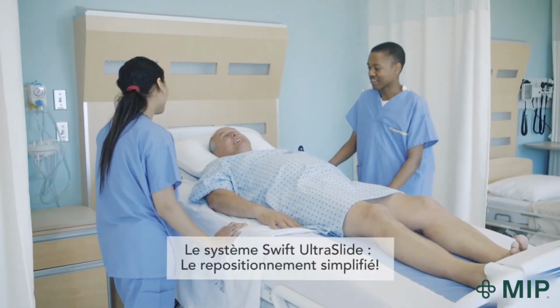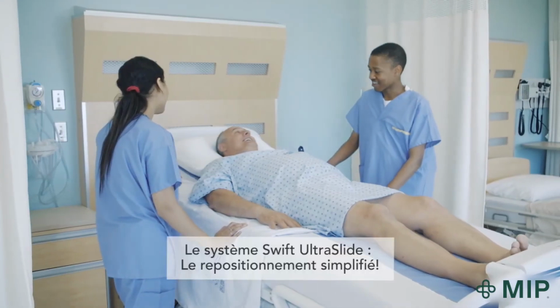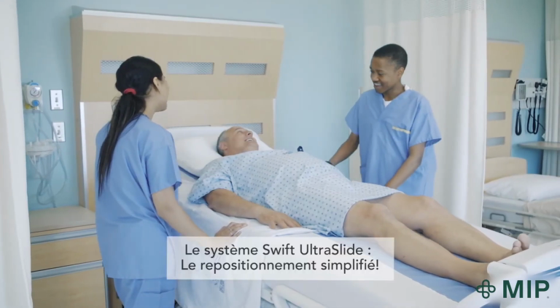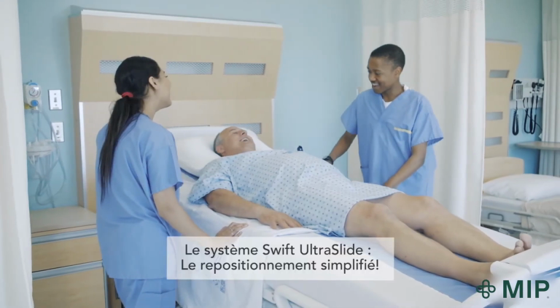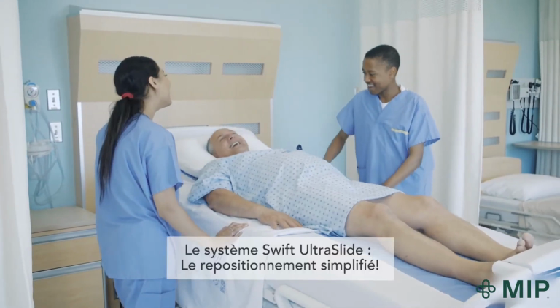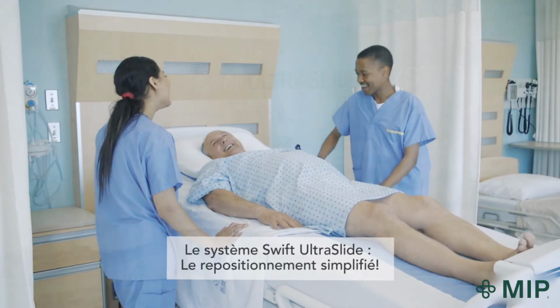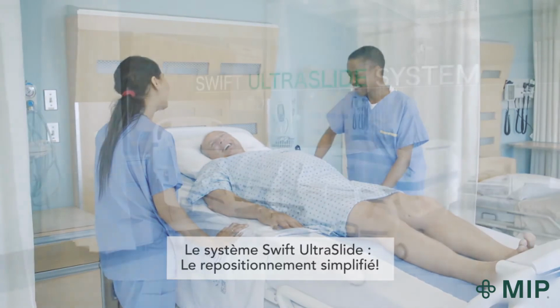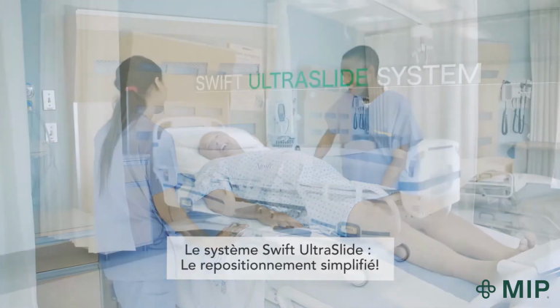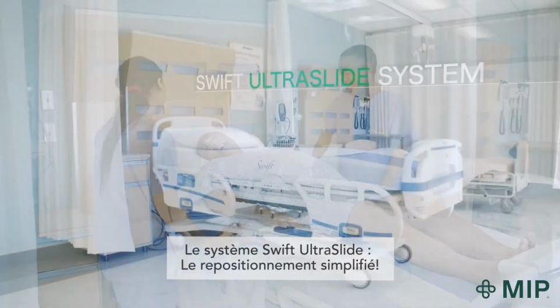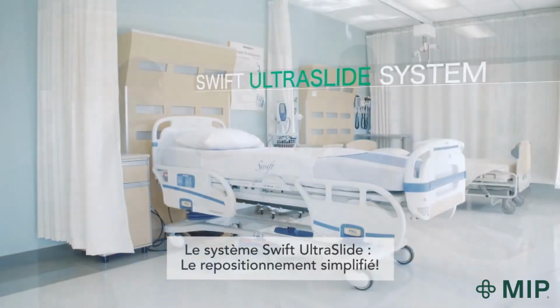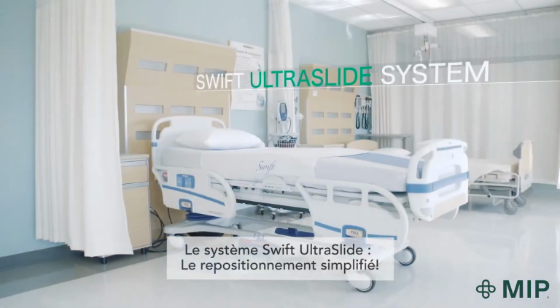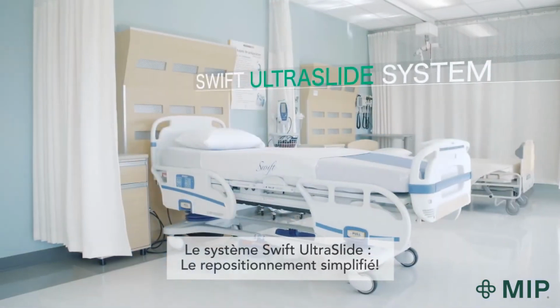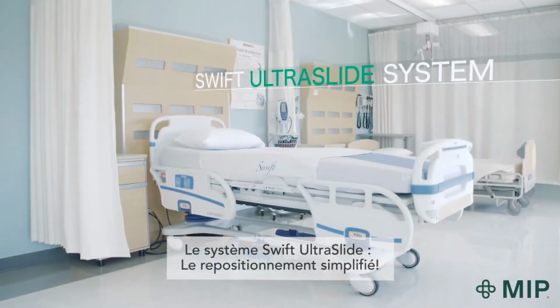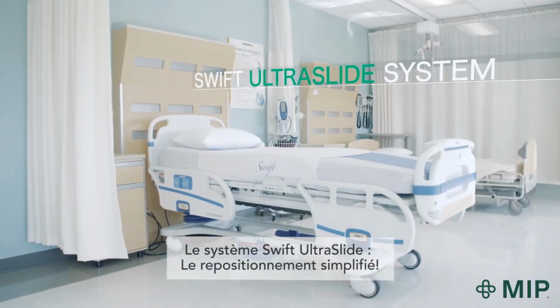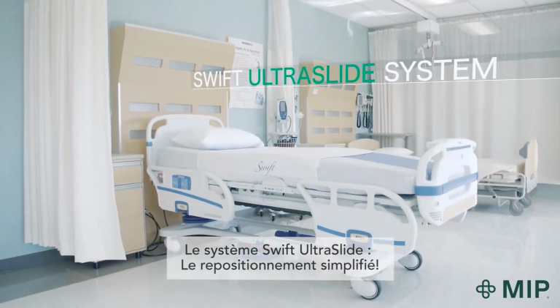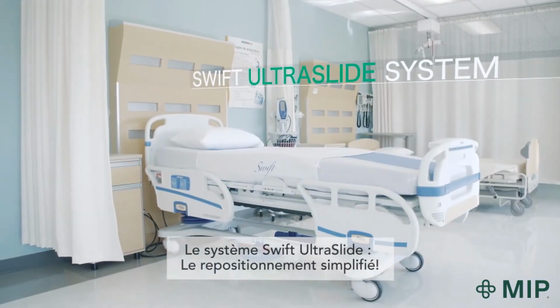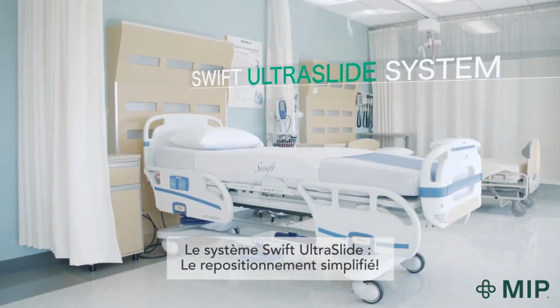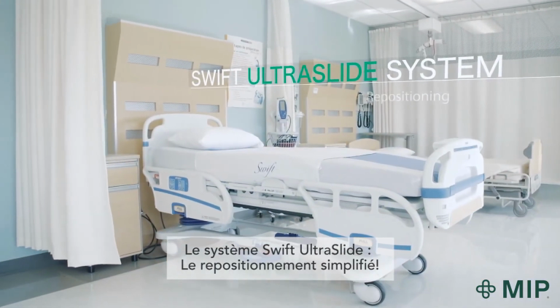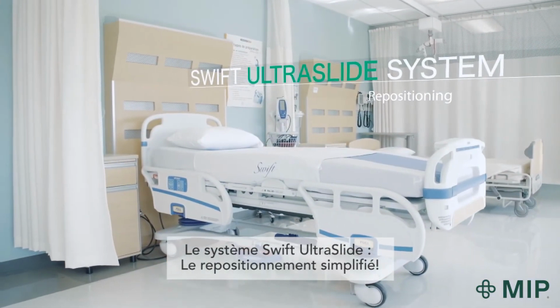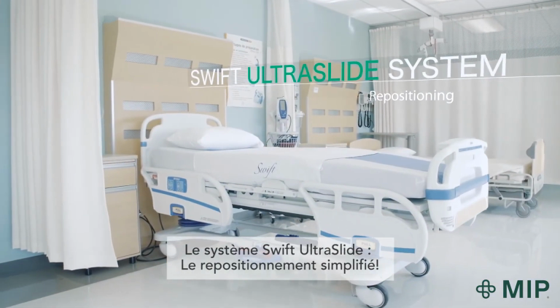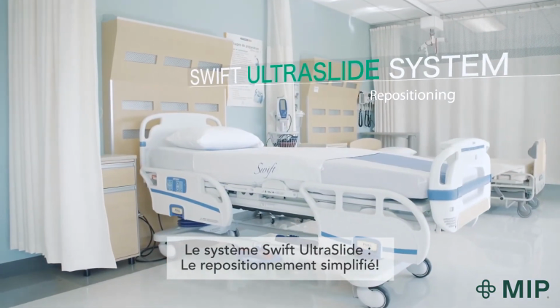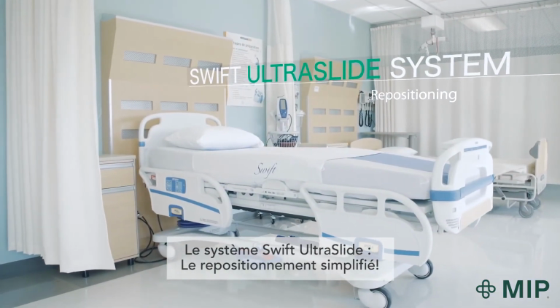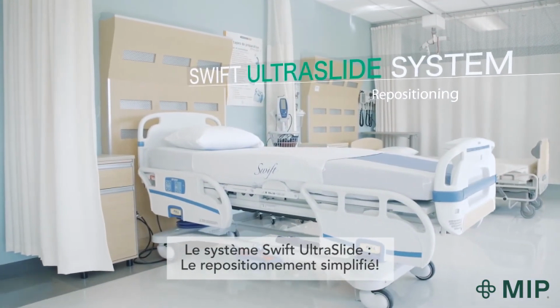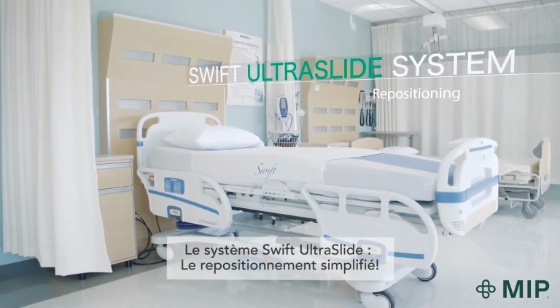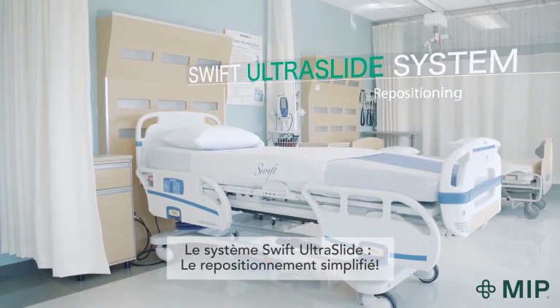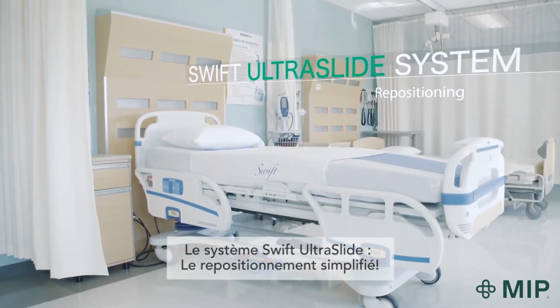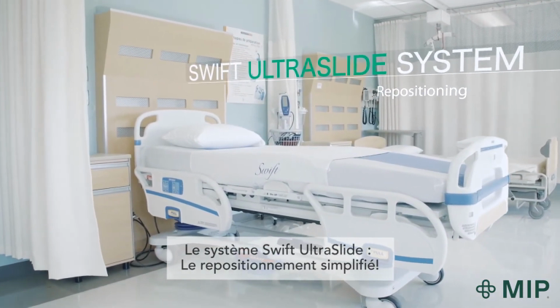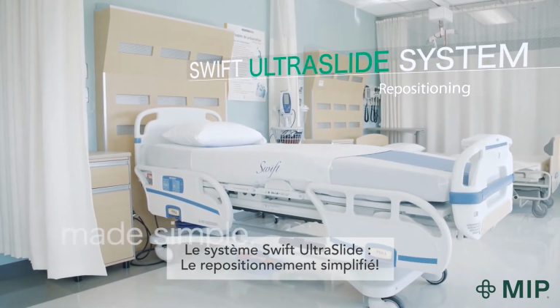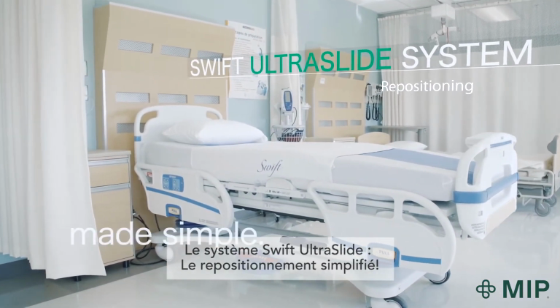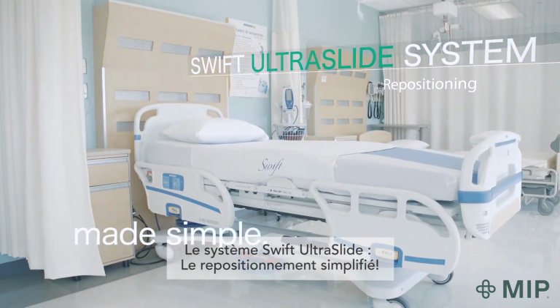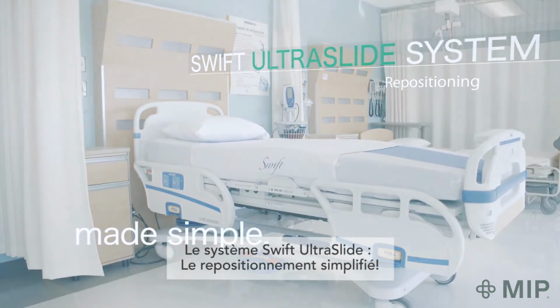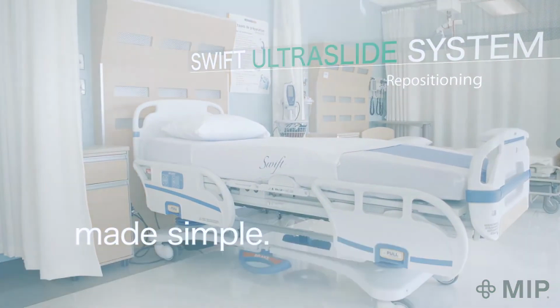The Swift Ultraslide system. Repositioning made simple. Made possible.